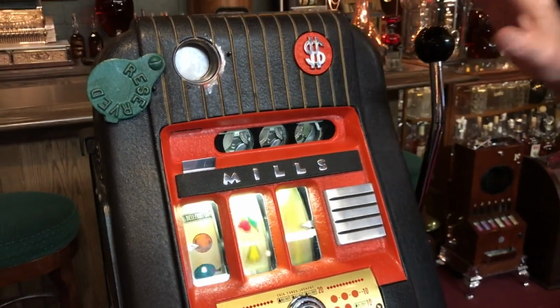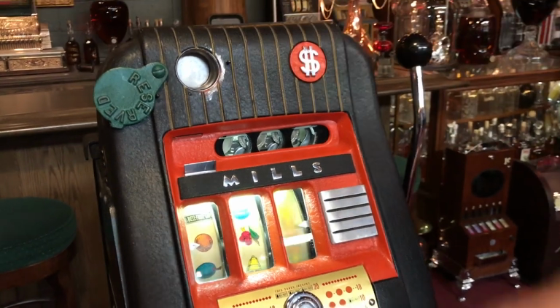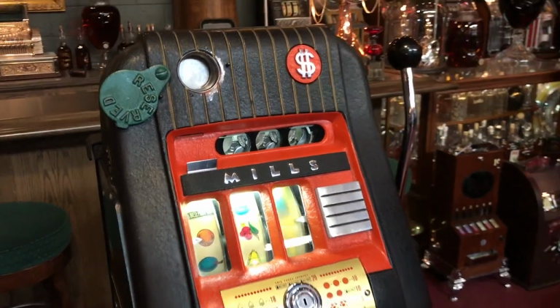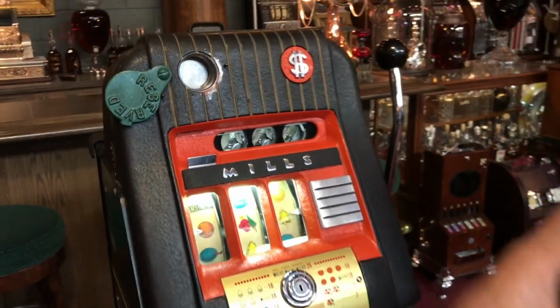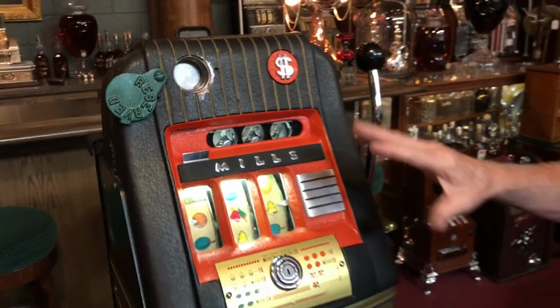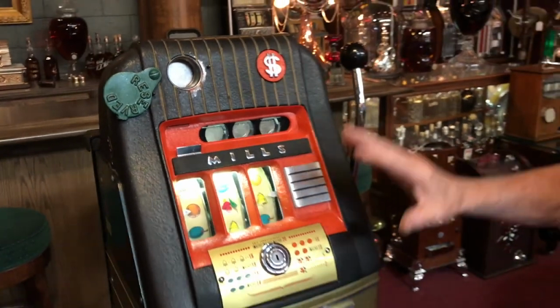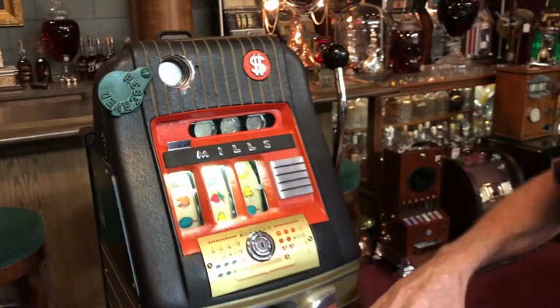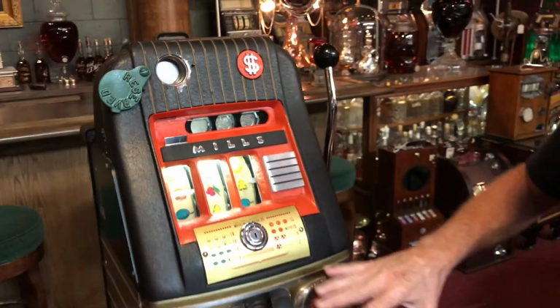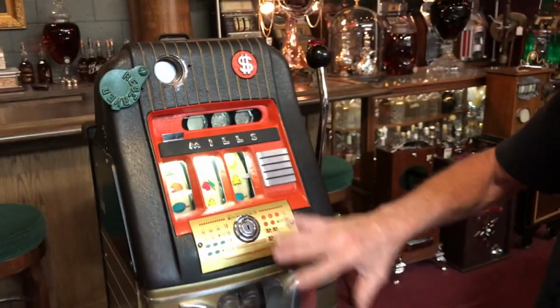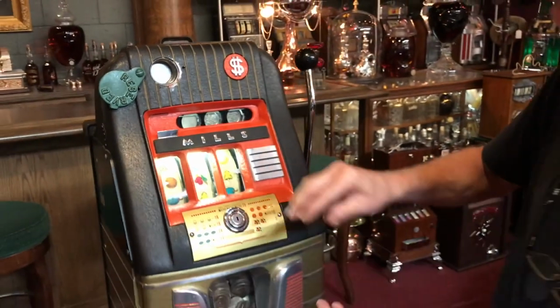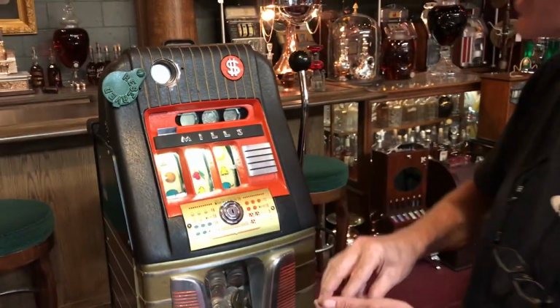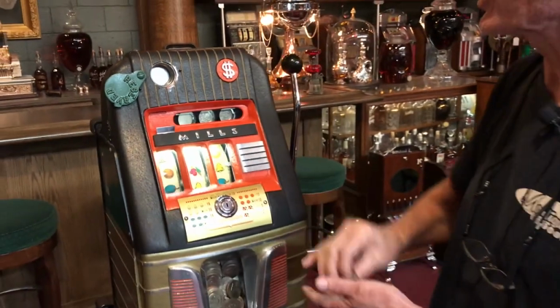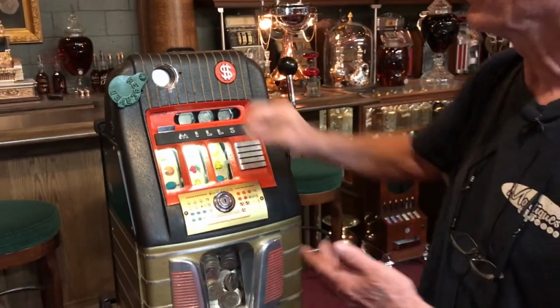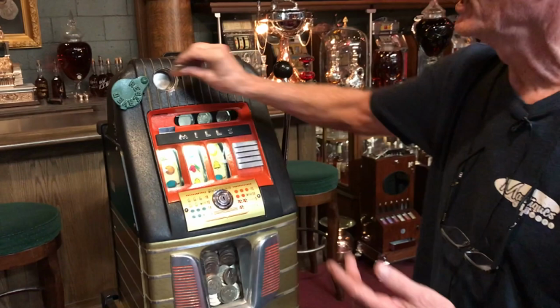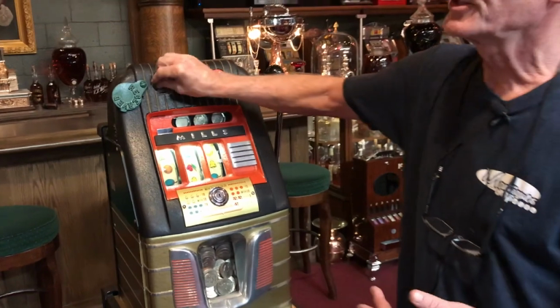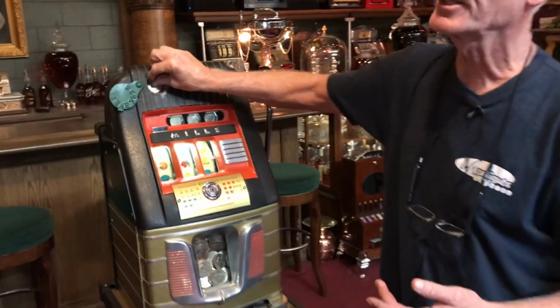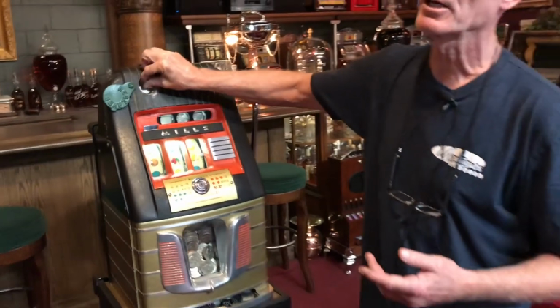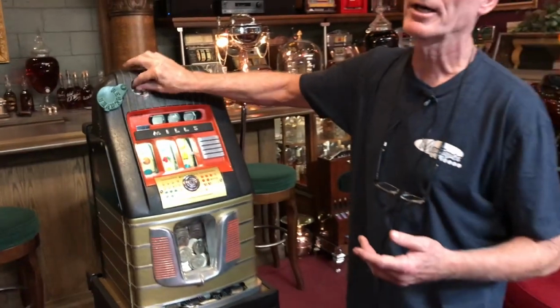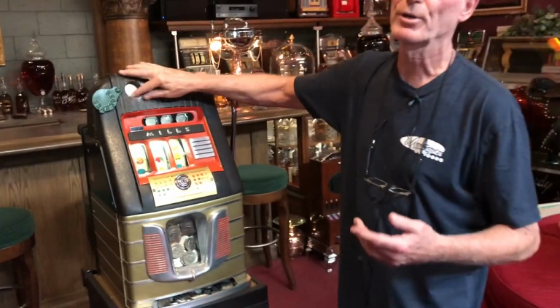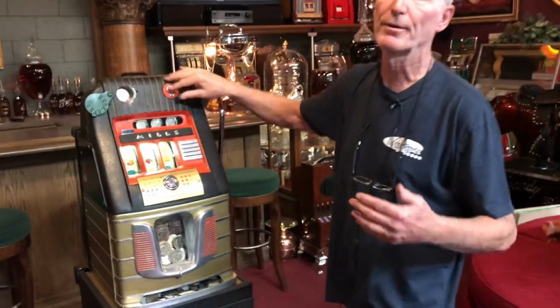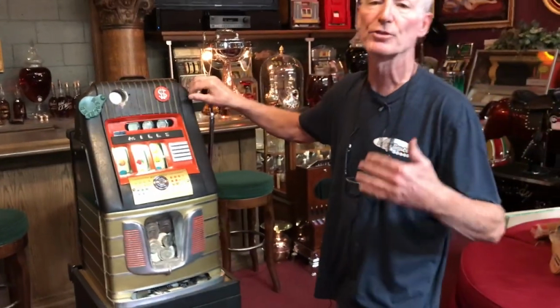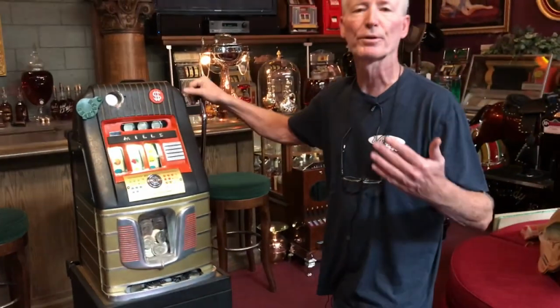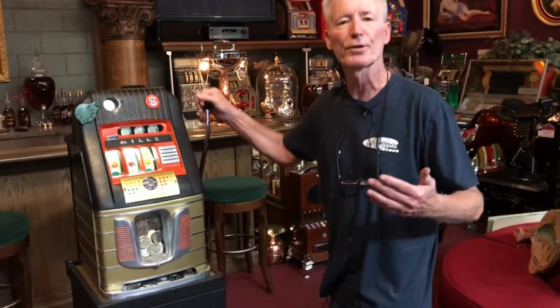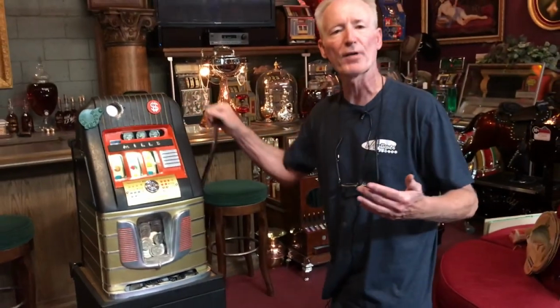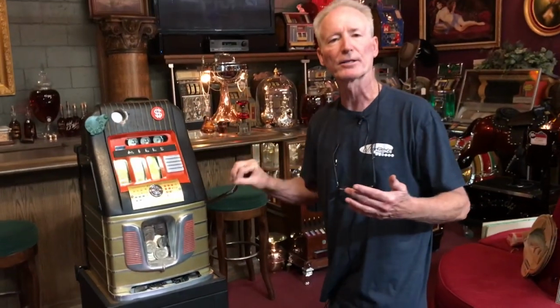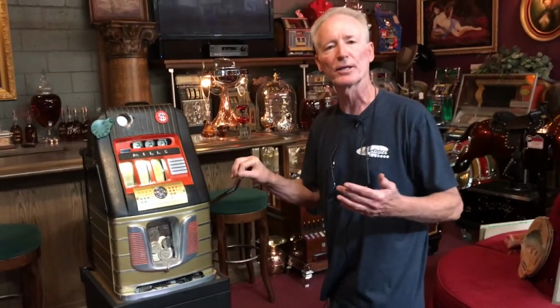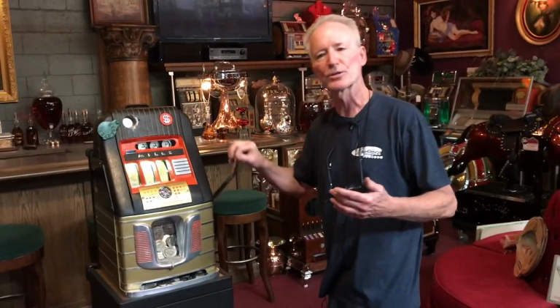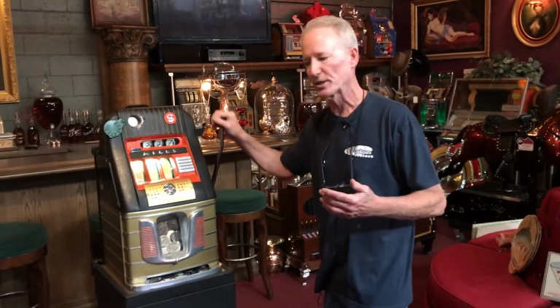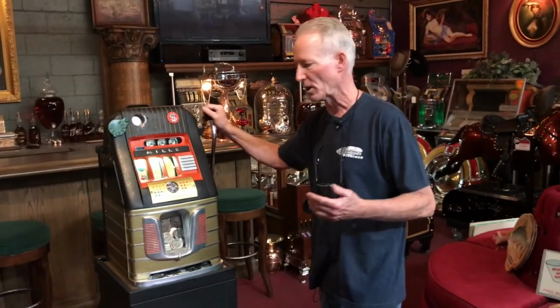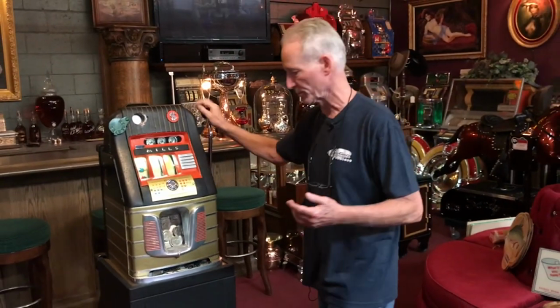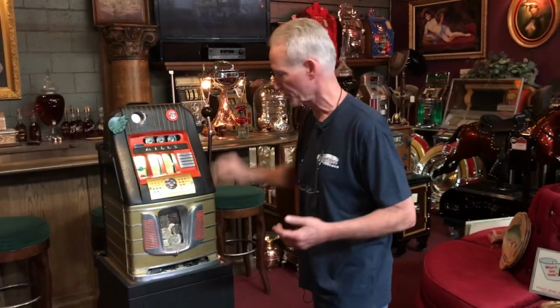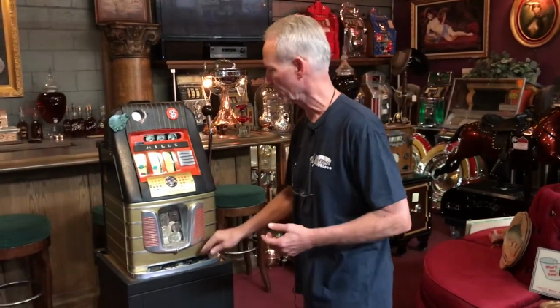Everything's original tape. It's a word card in great shape. It didn't get a lot of play simply for the fact that it is a dollar machine.